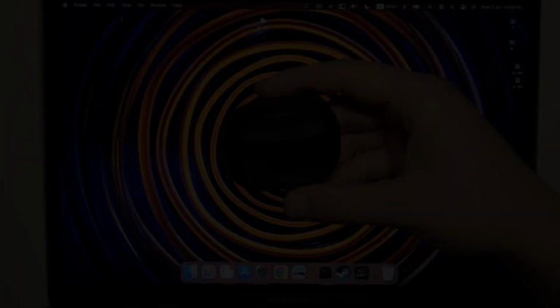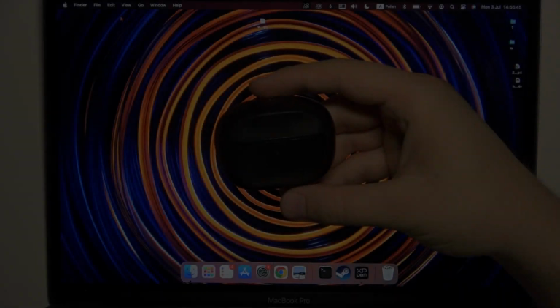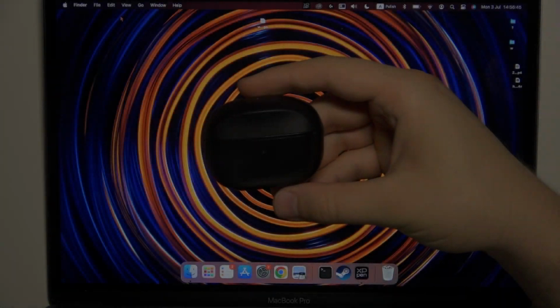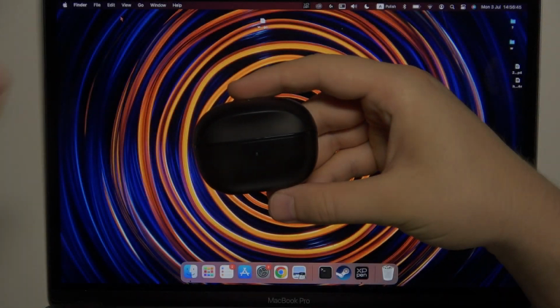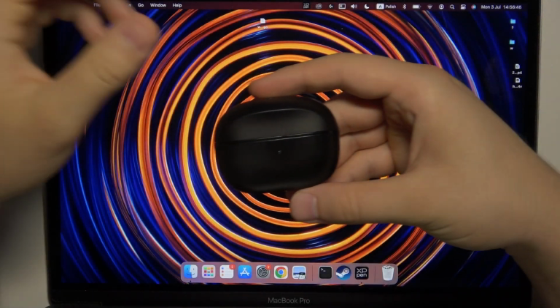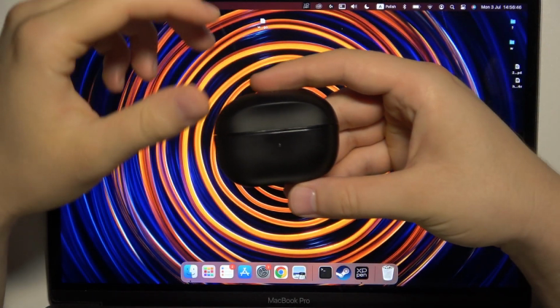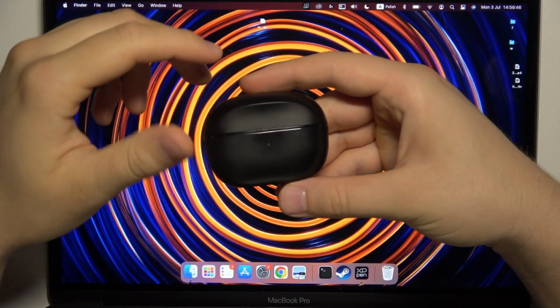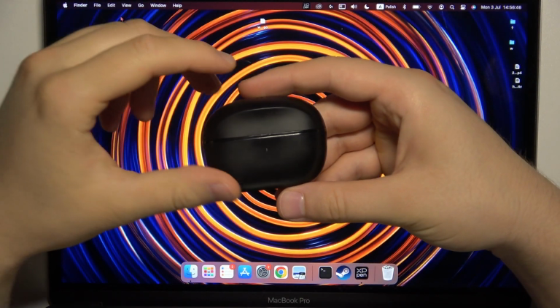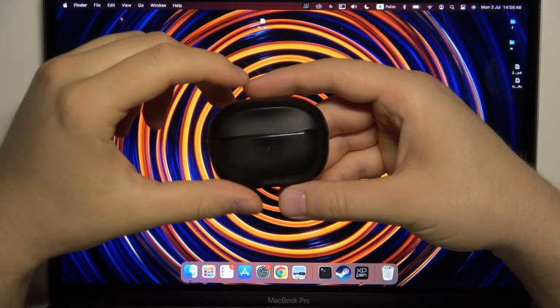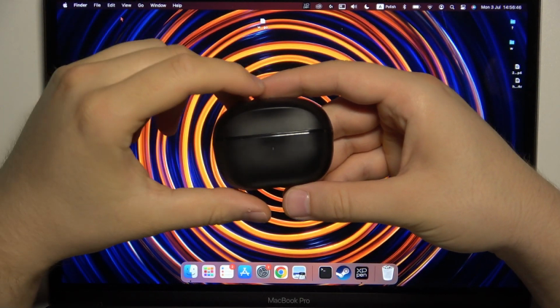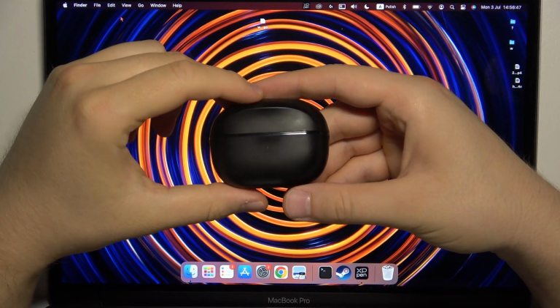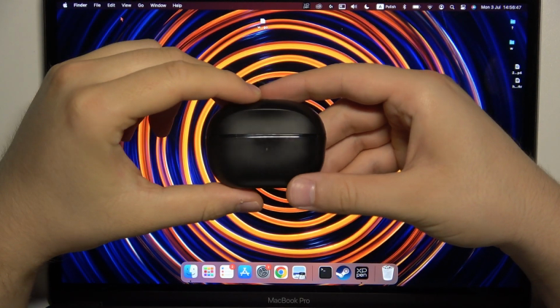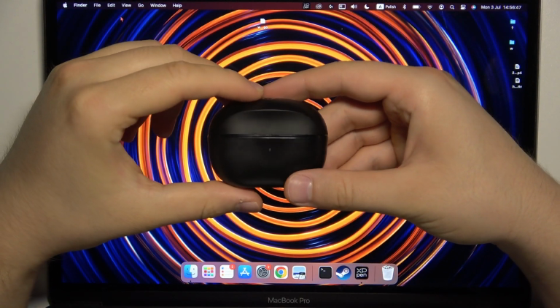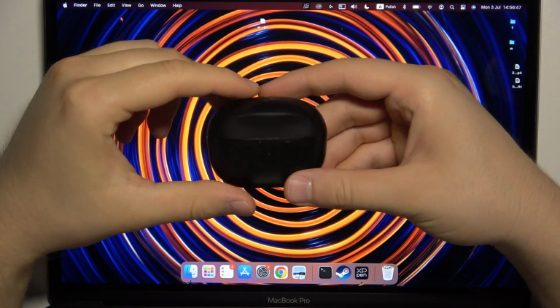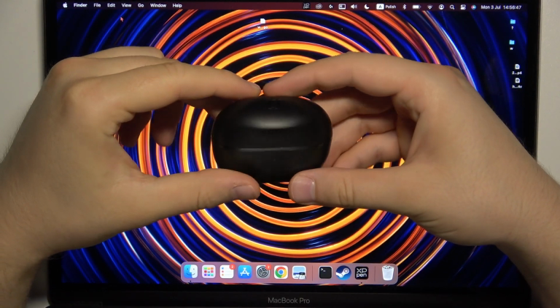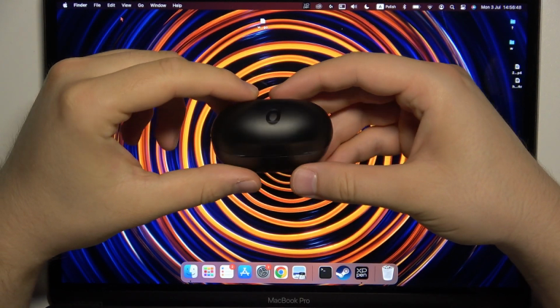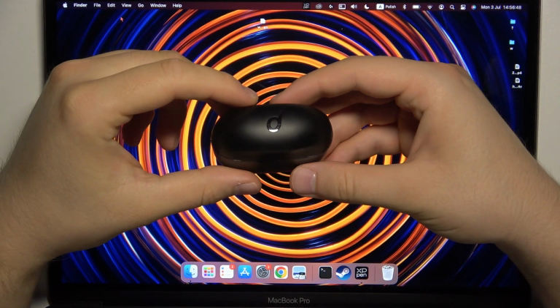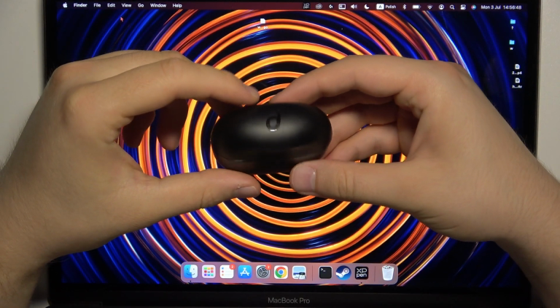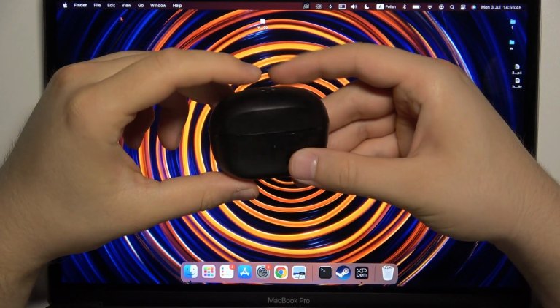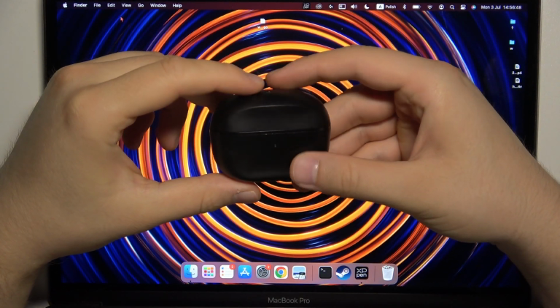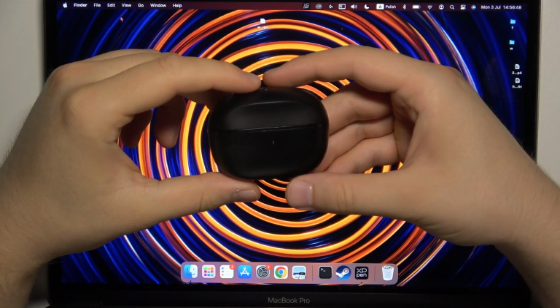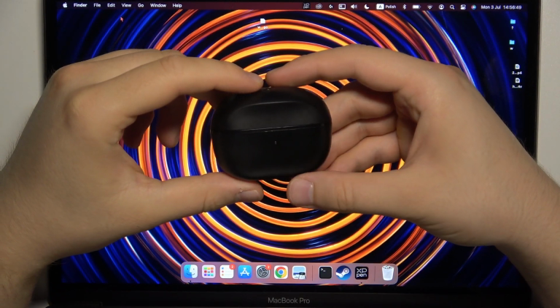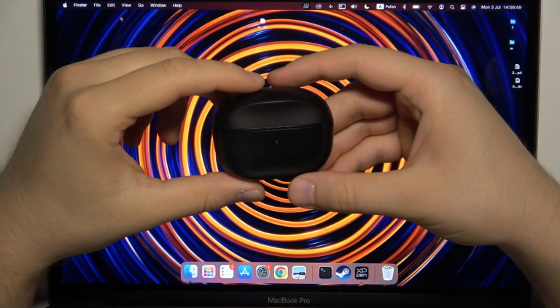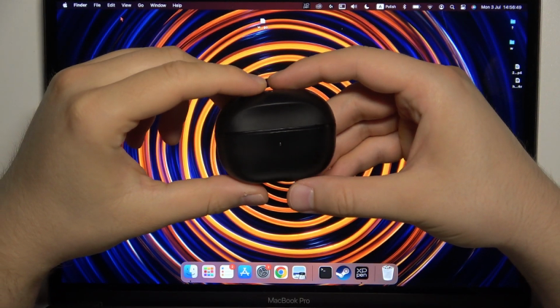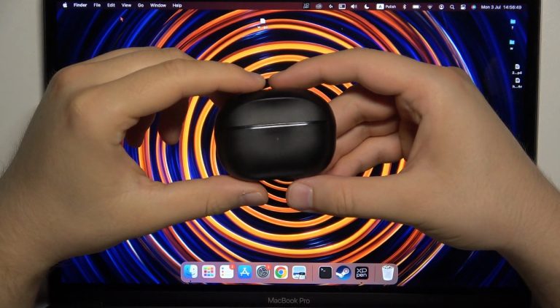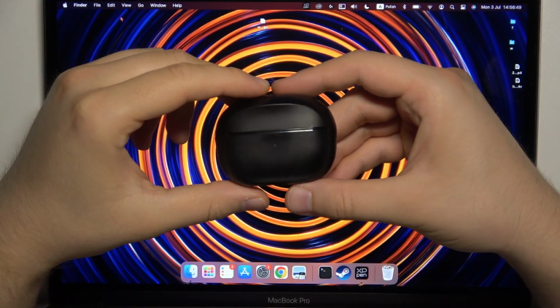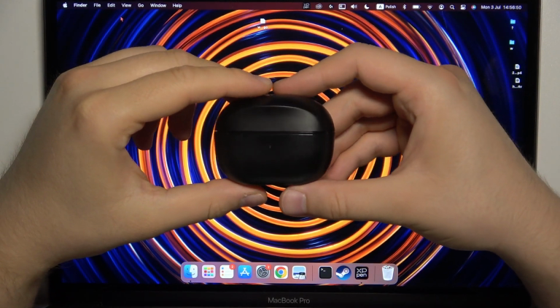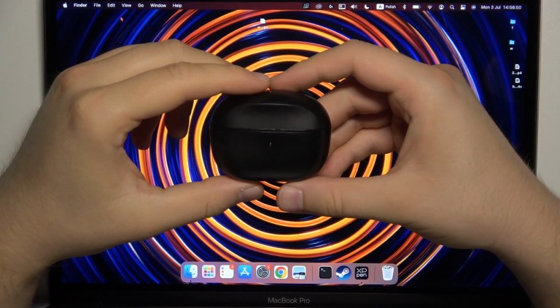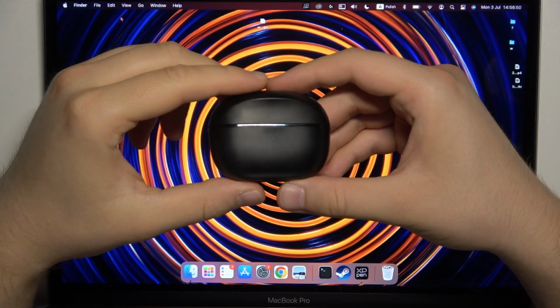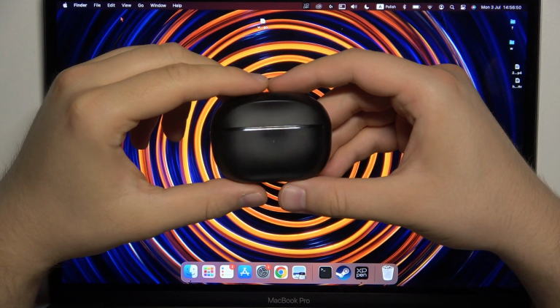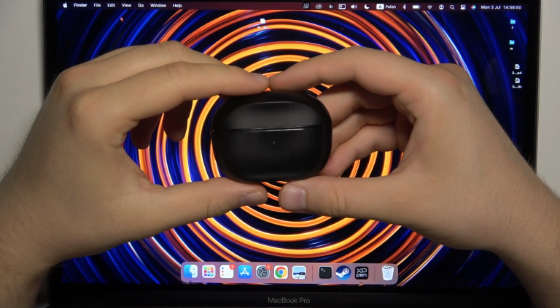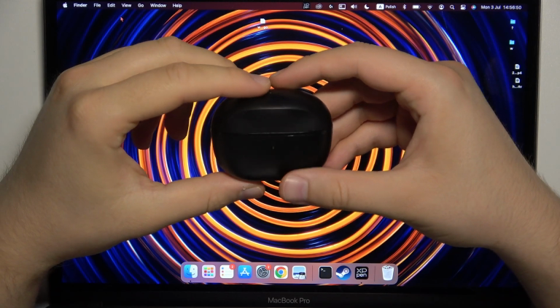Hello, in this video I'm going to show you how you can pair your Anker Soundcore P3i with any MacBook.